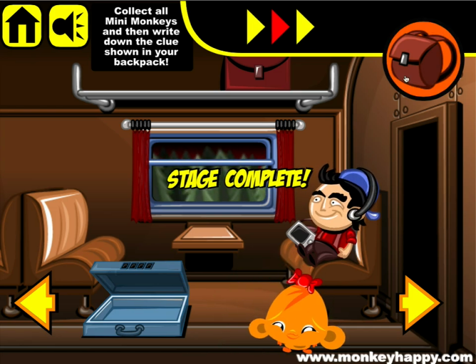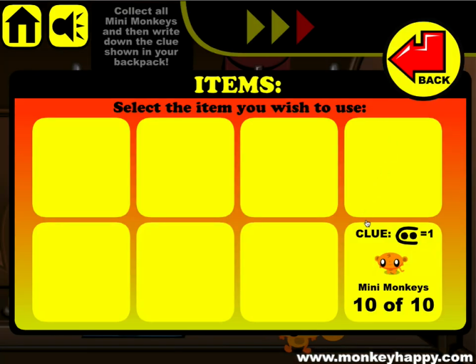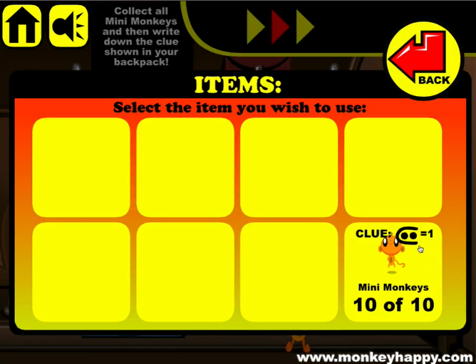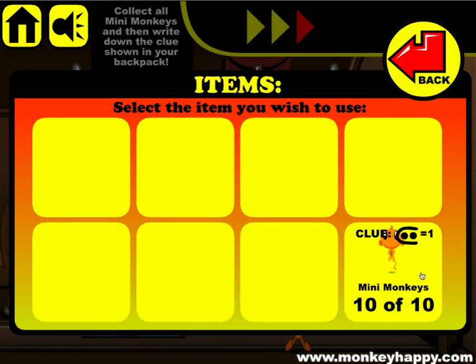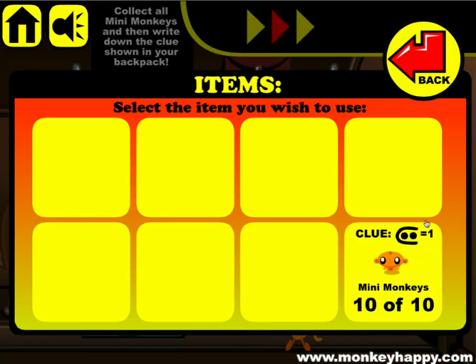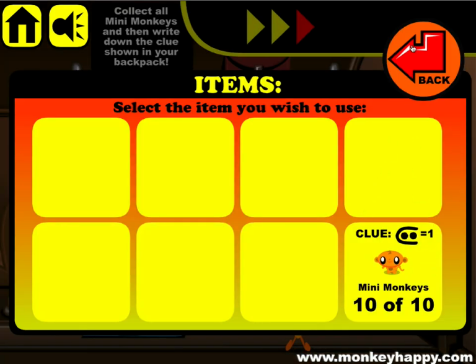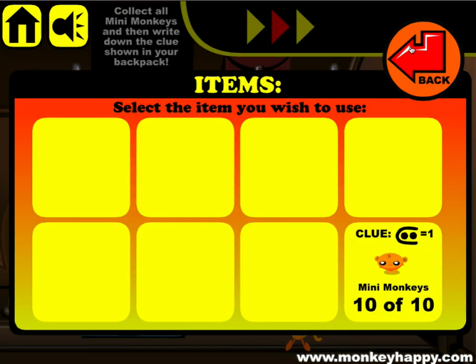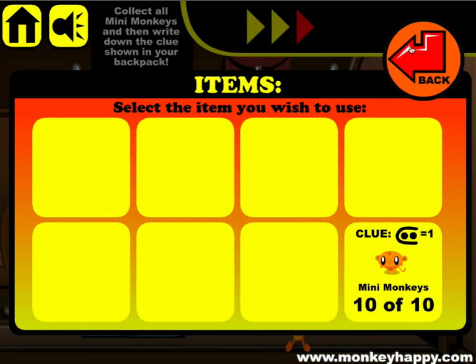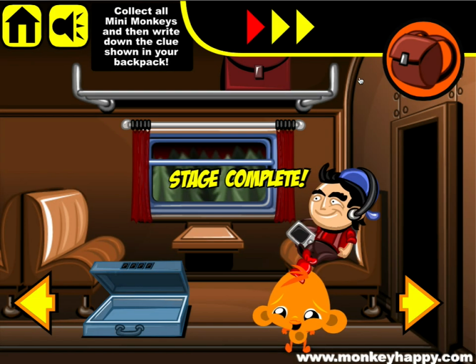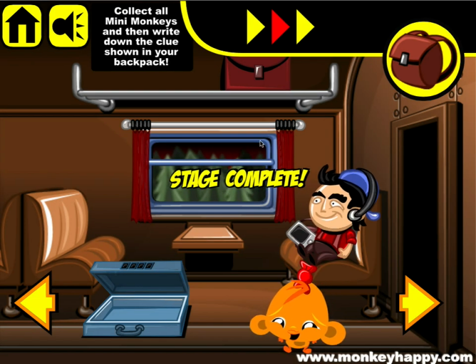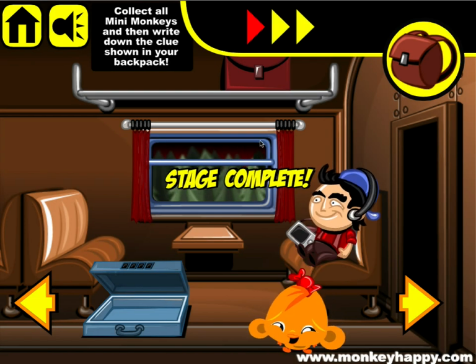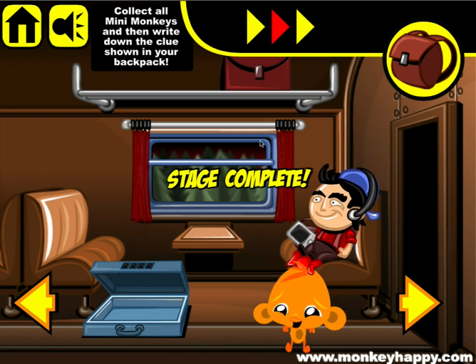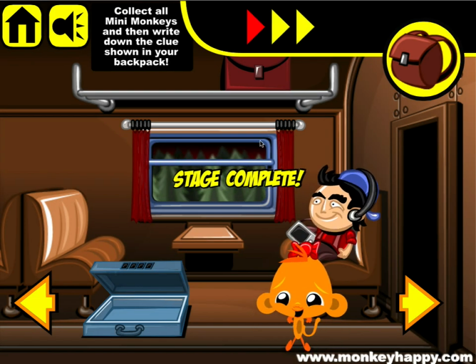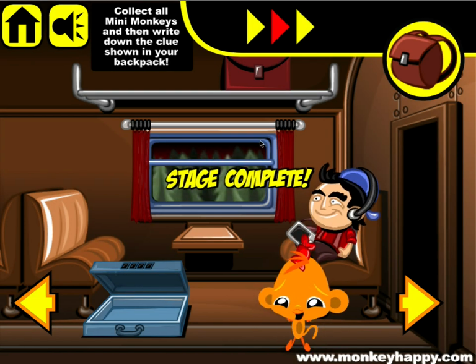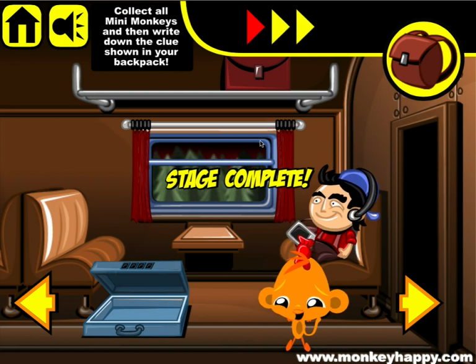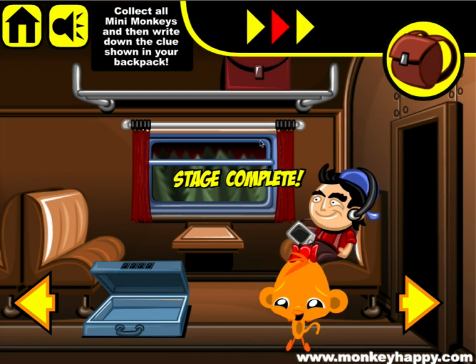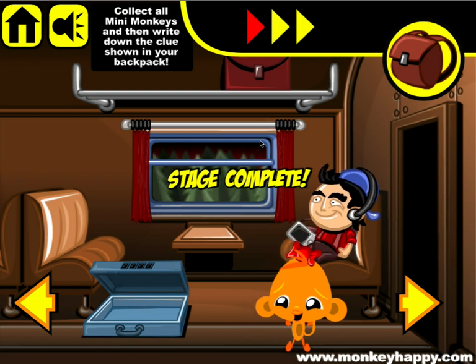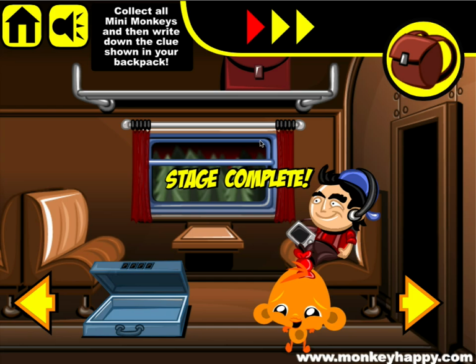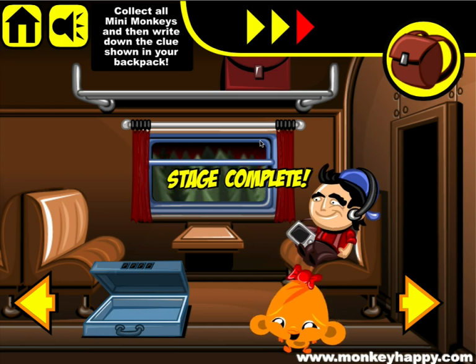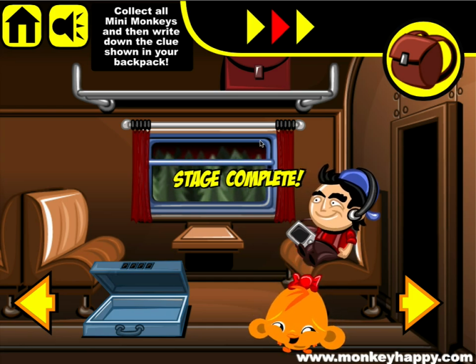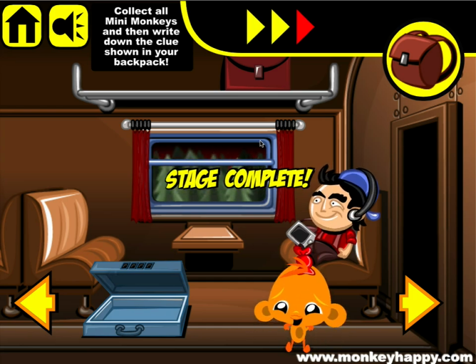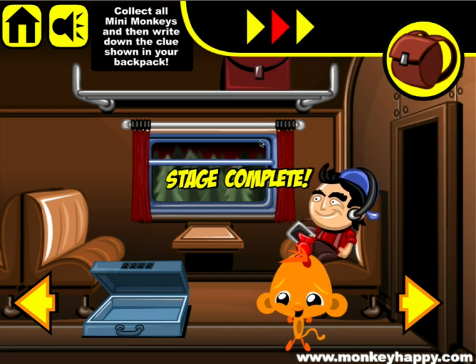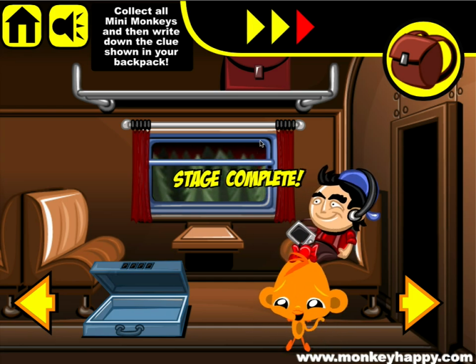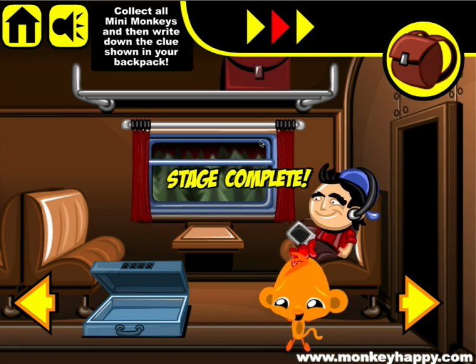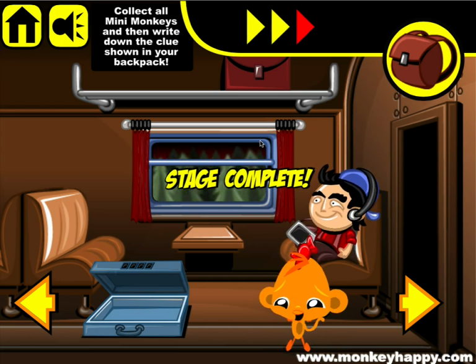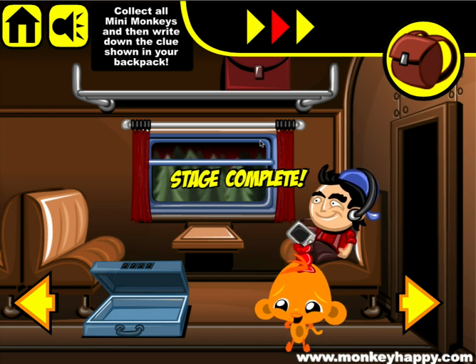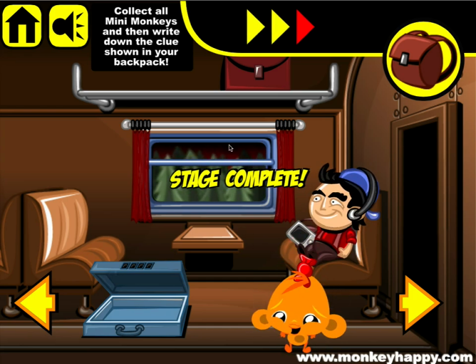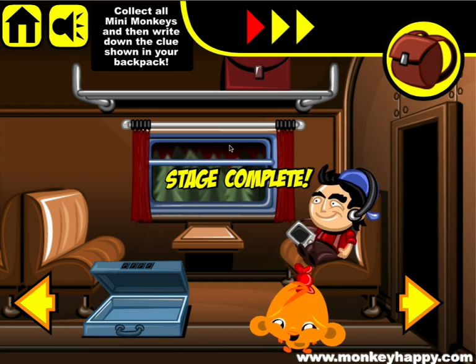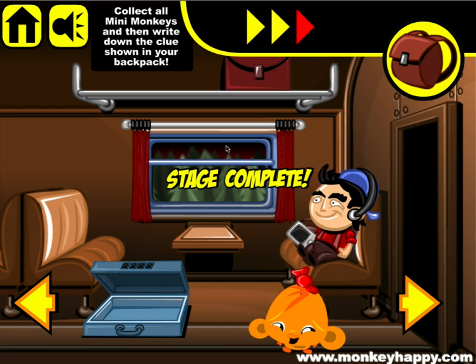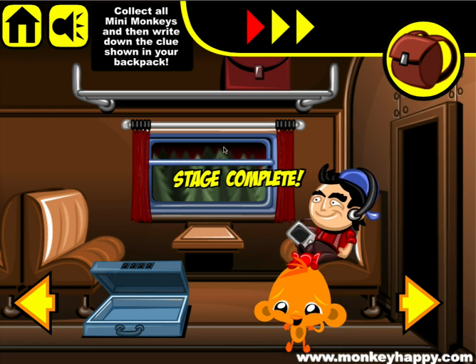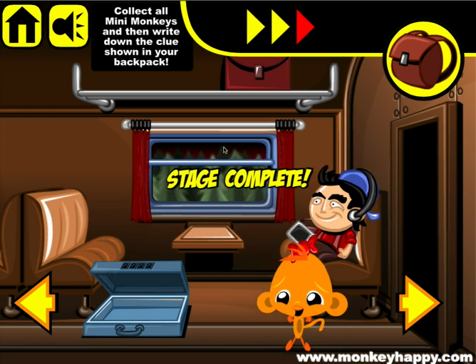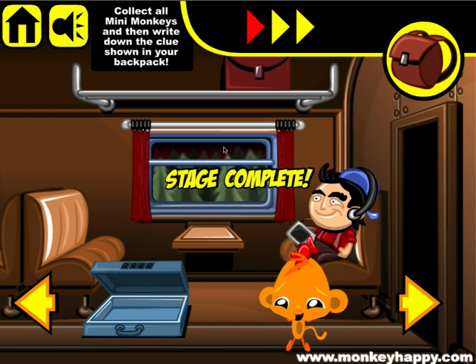Don't forget to go to your clue — that's how you finish MonkeyHappy.com Stage 25. Thanks very much and see you next time!